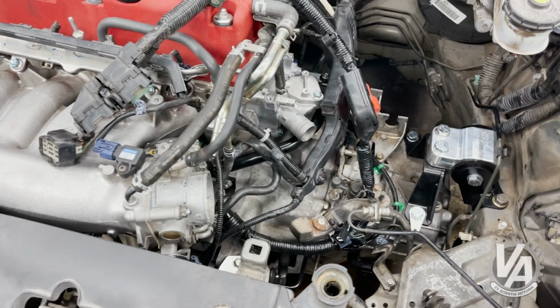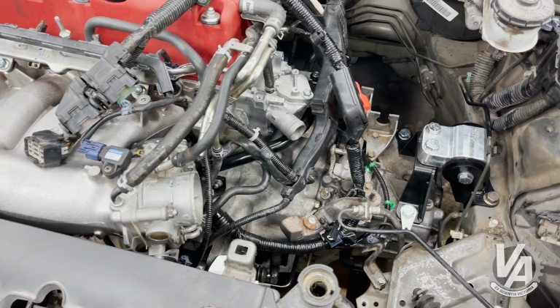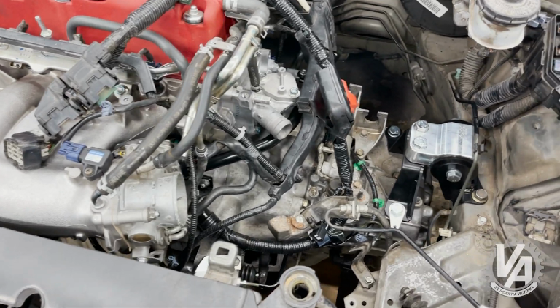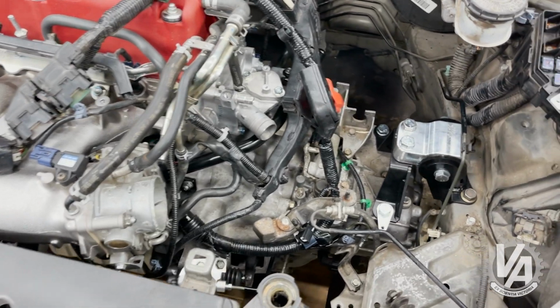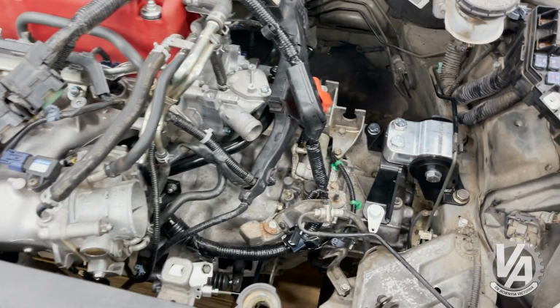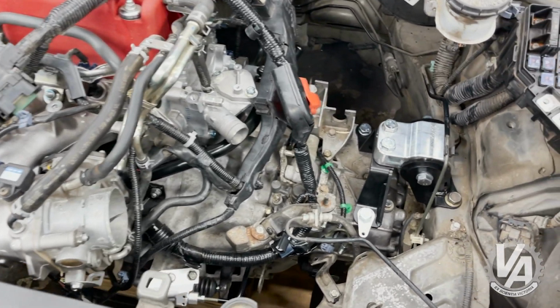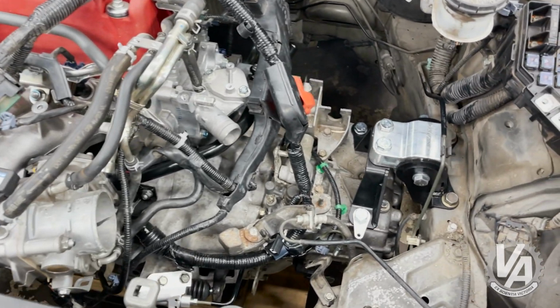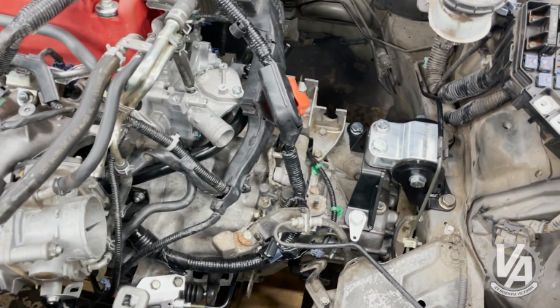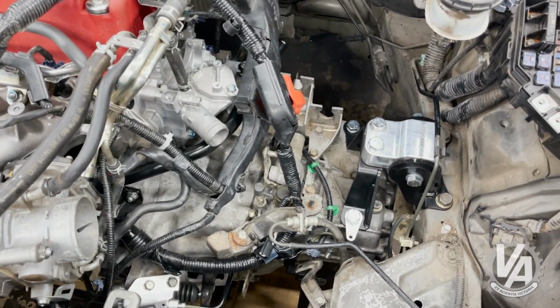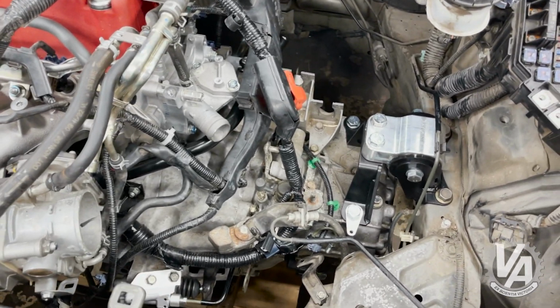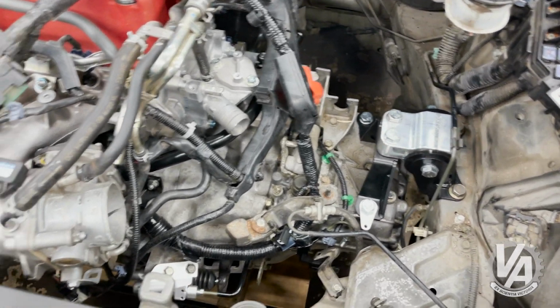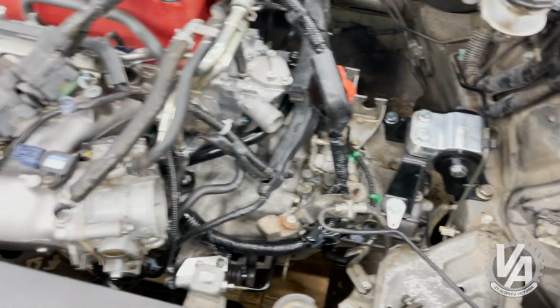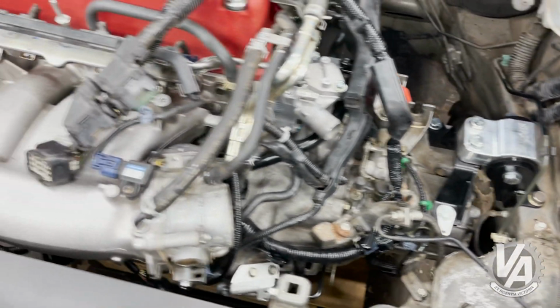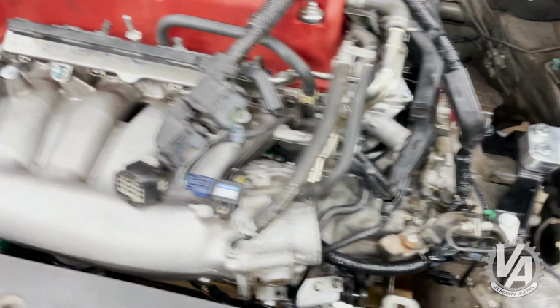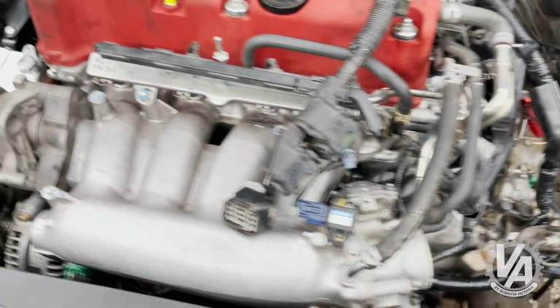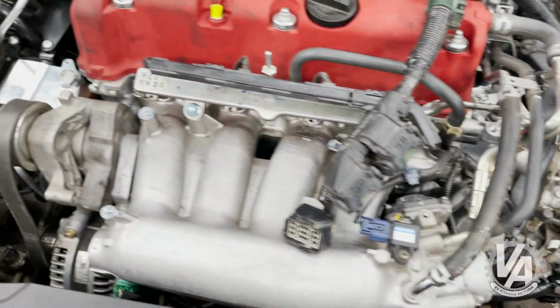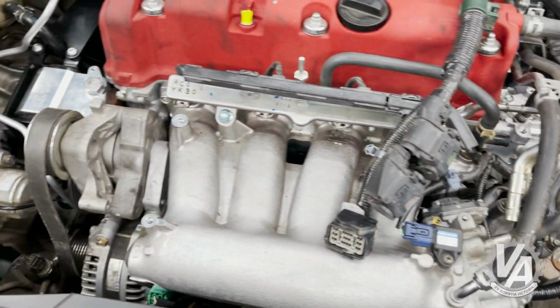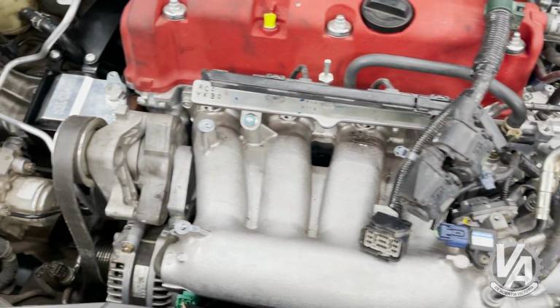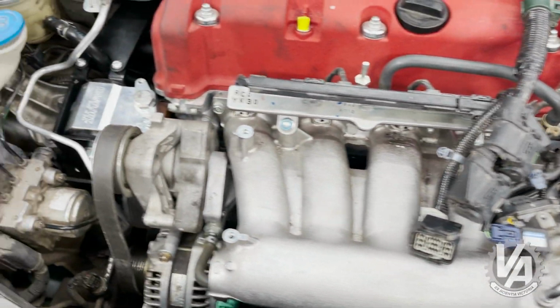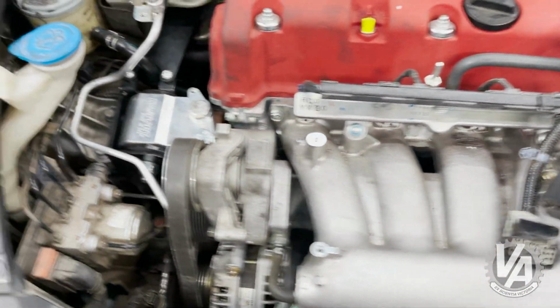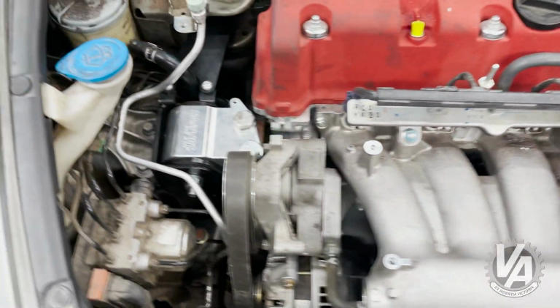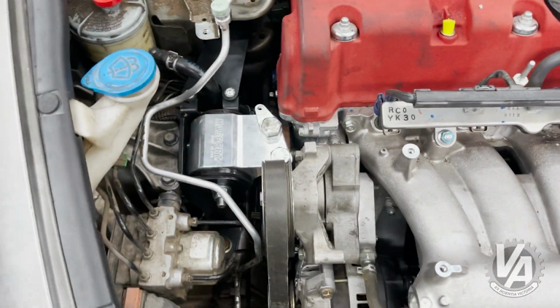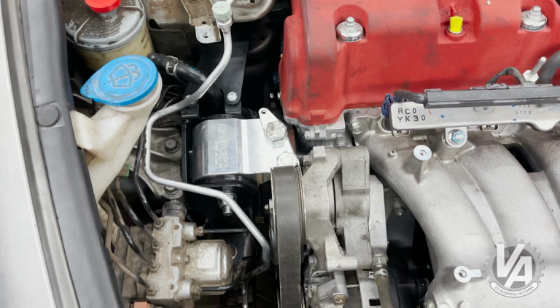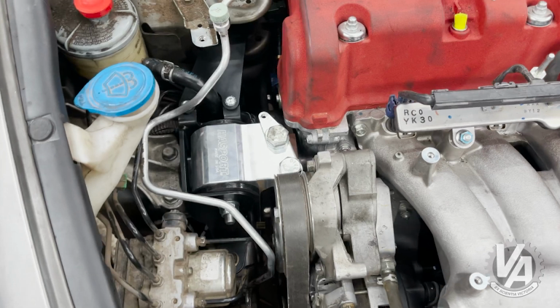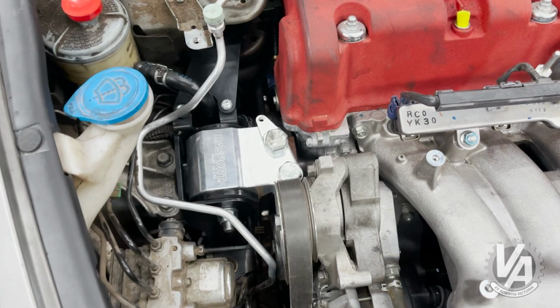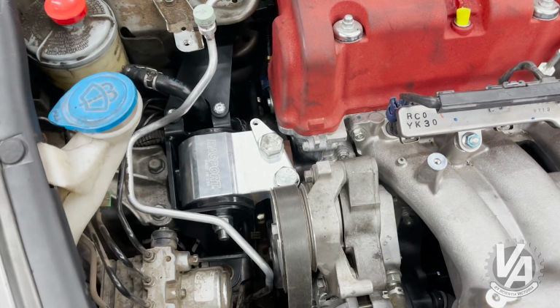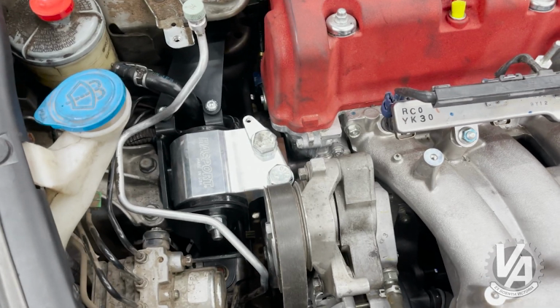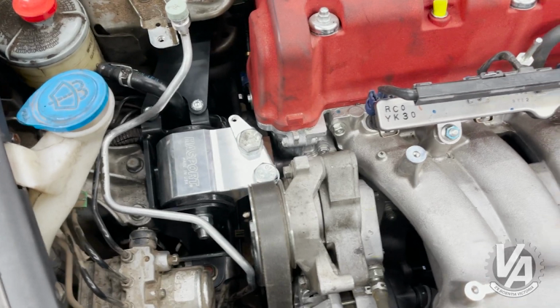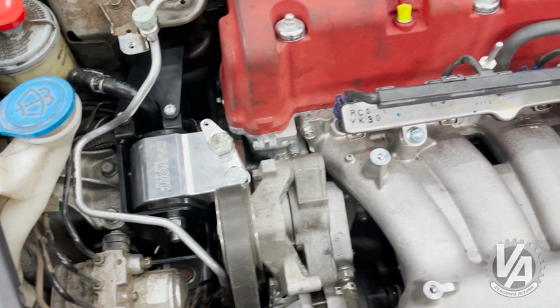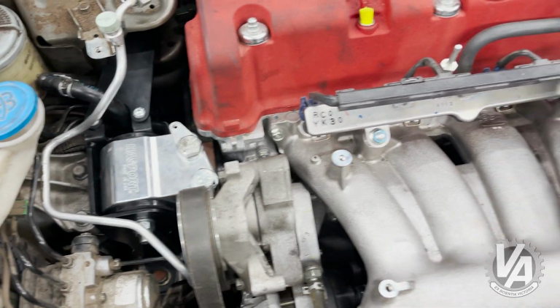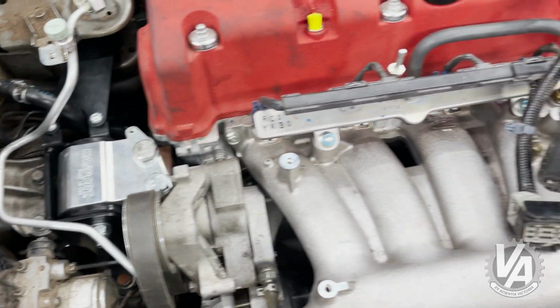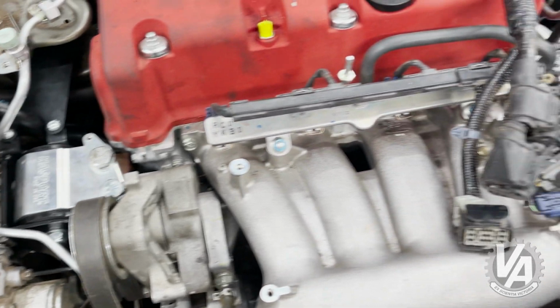Okay, got the mount in. Everything needs to be tightened down. And now we're going to put in the rear mount.